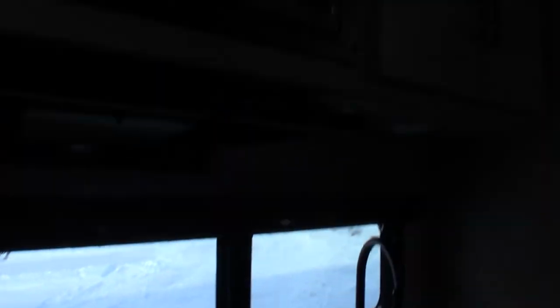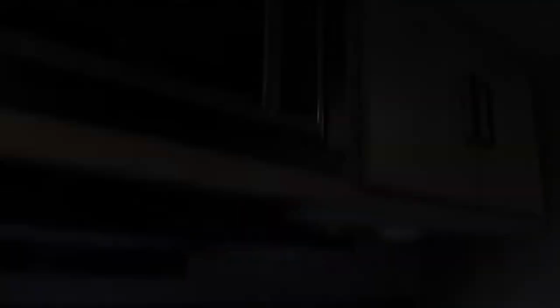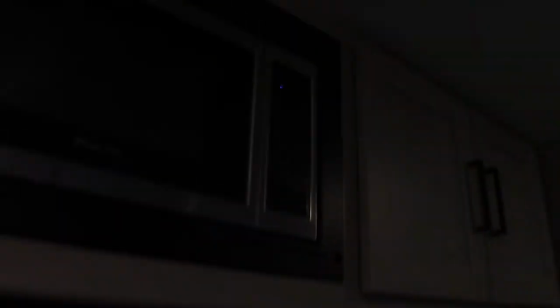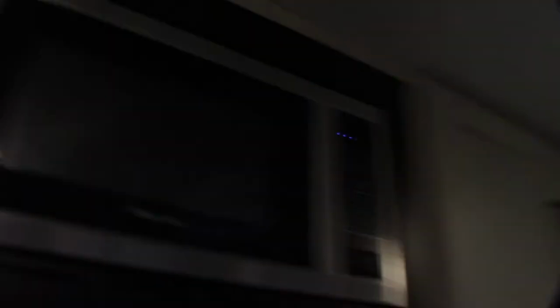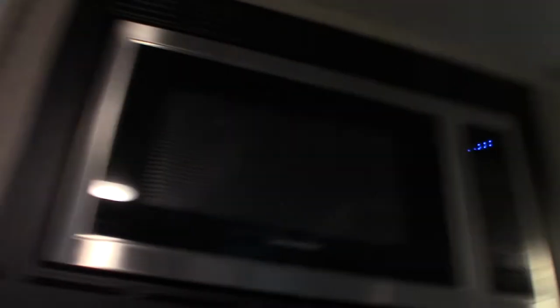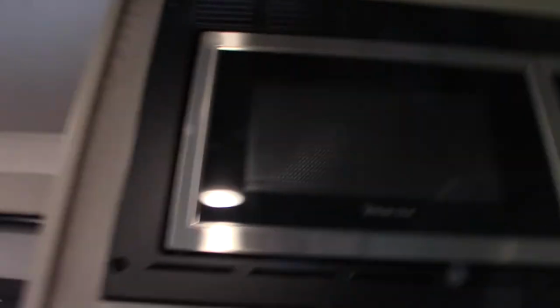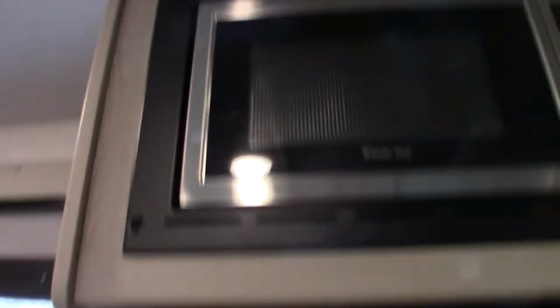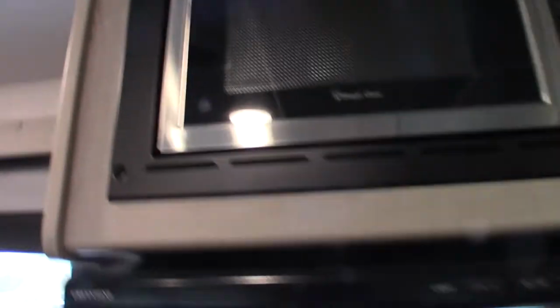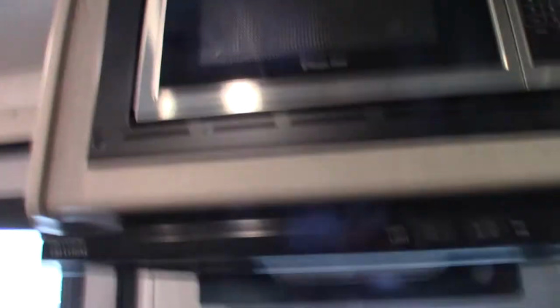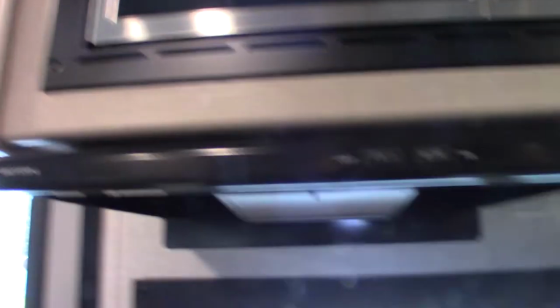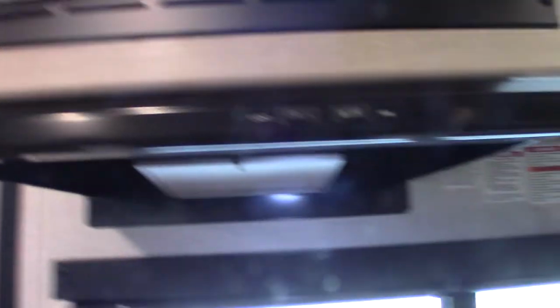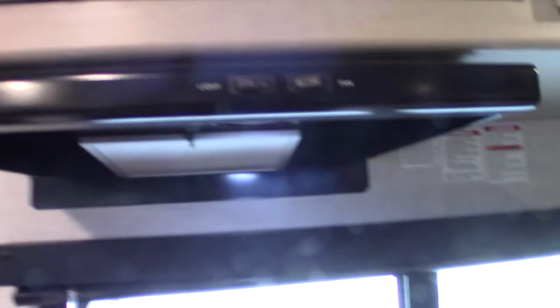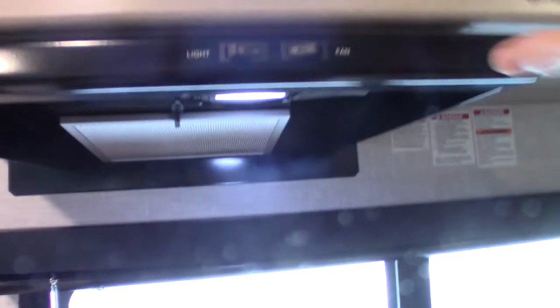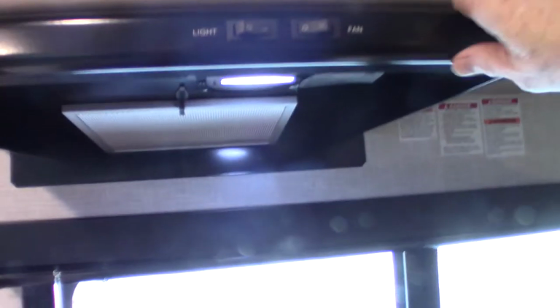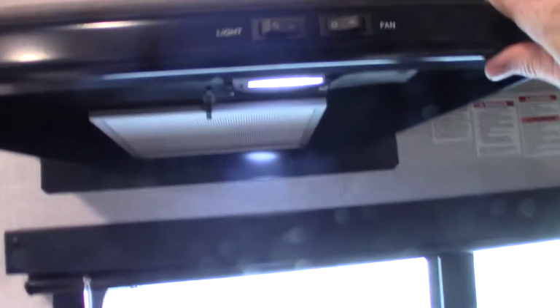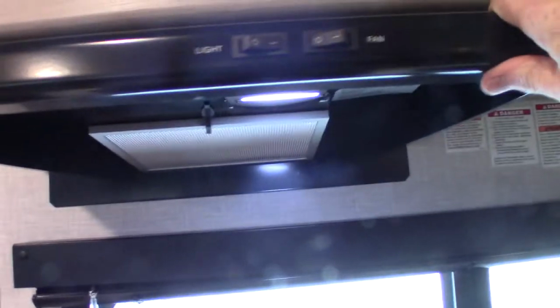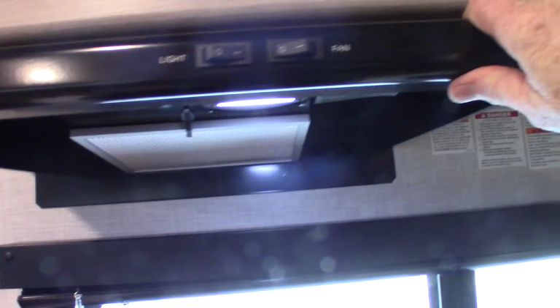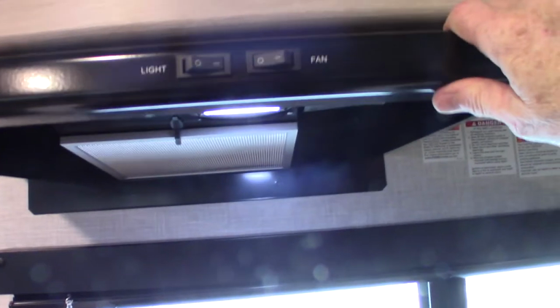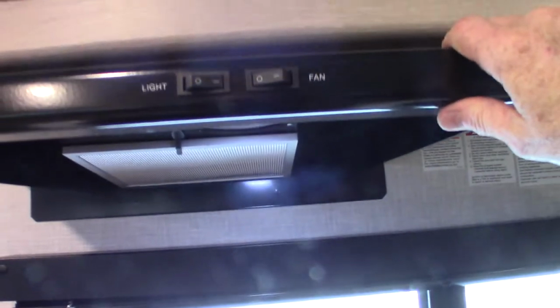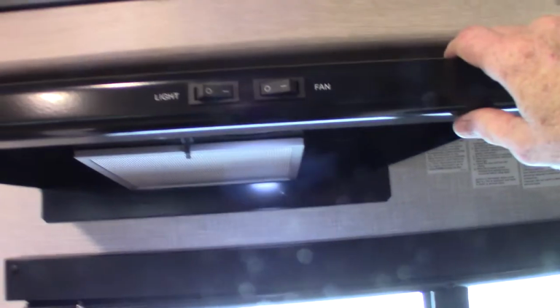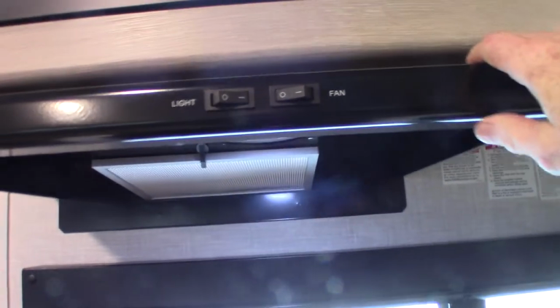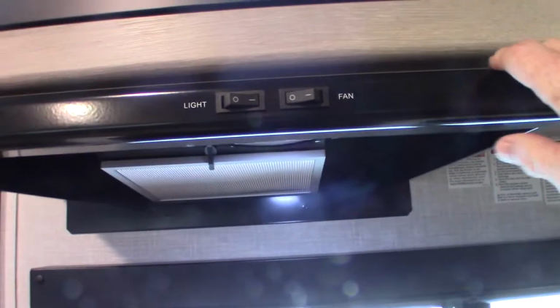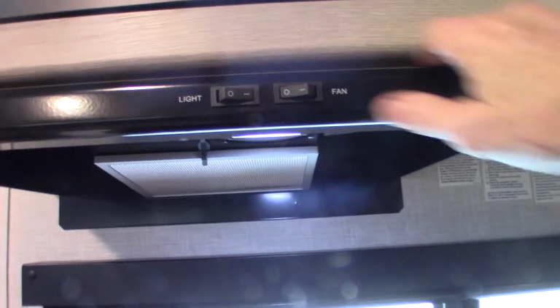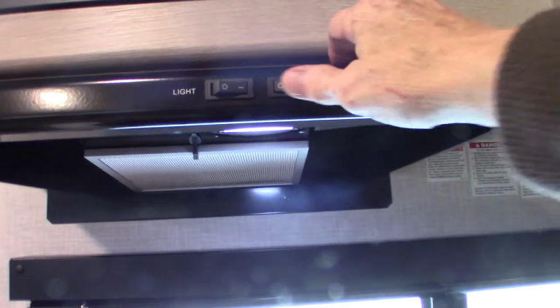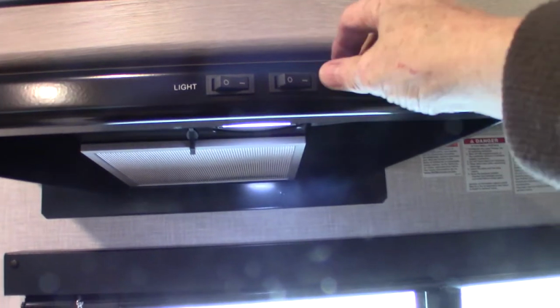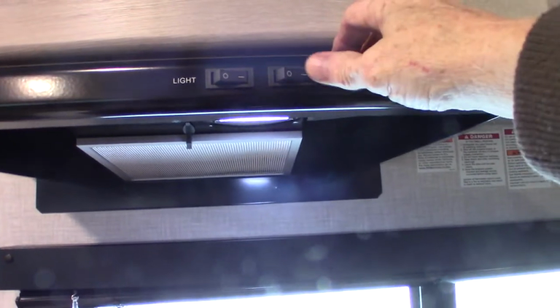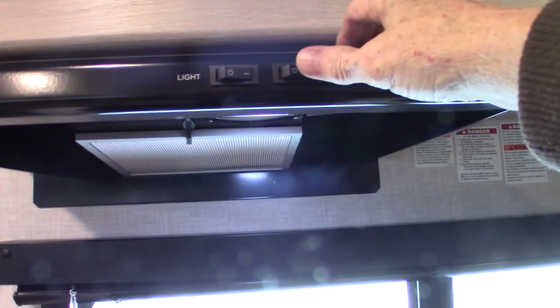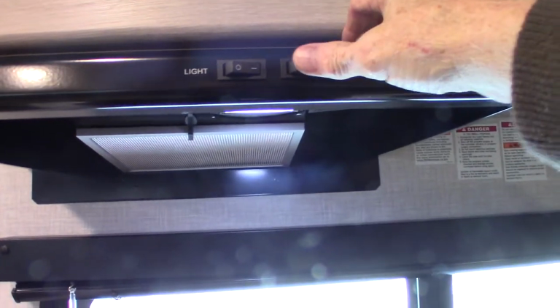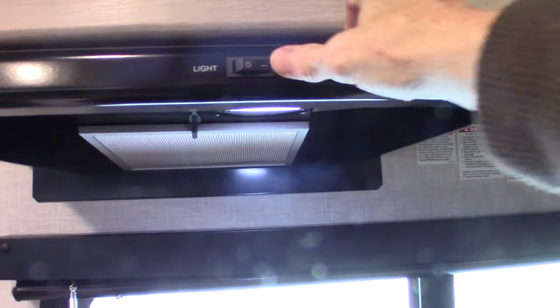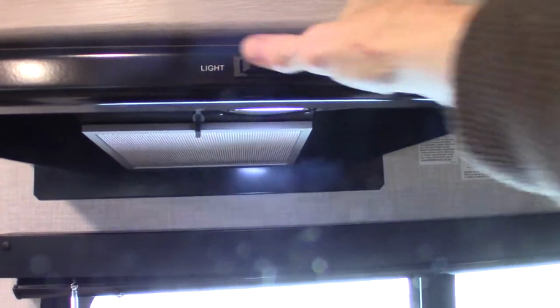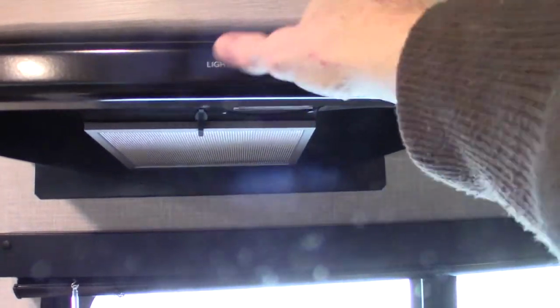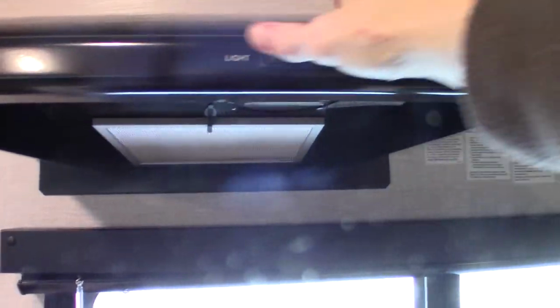The microwave works like any other microwave. This is the range hood — remember to open the baffle outside when using it. It has a fan and a light.